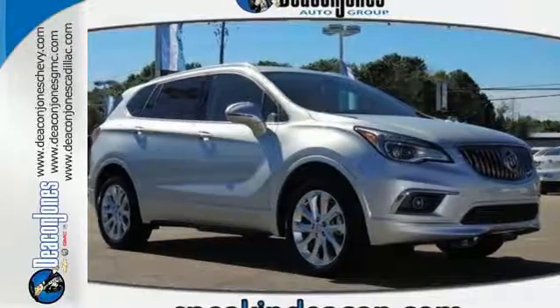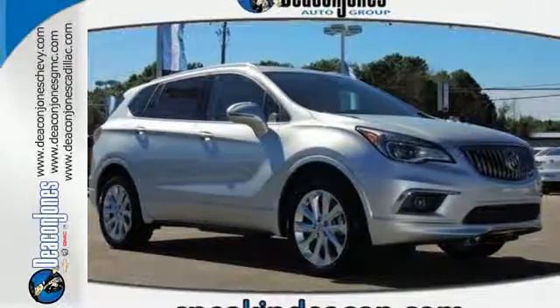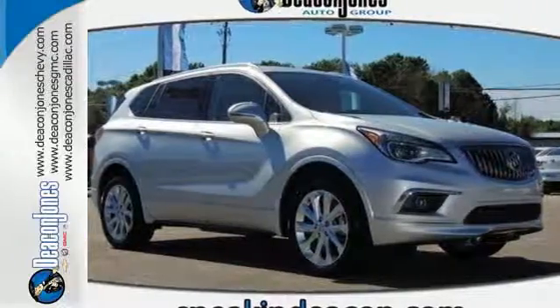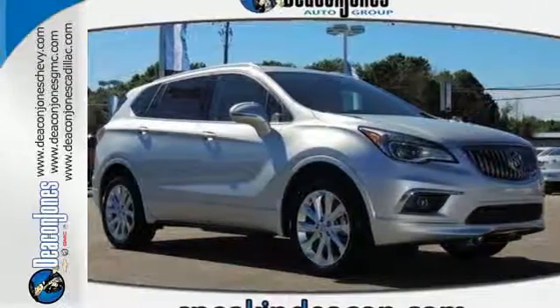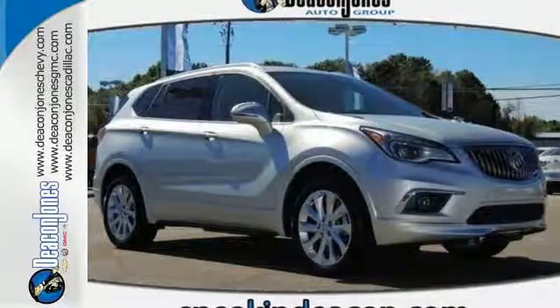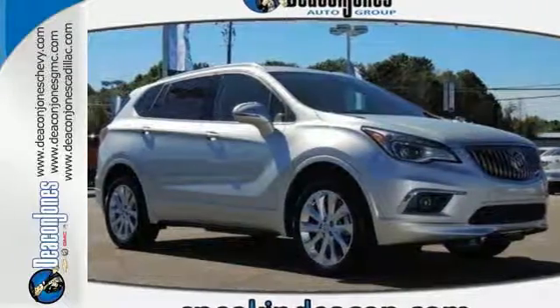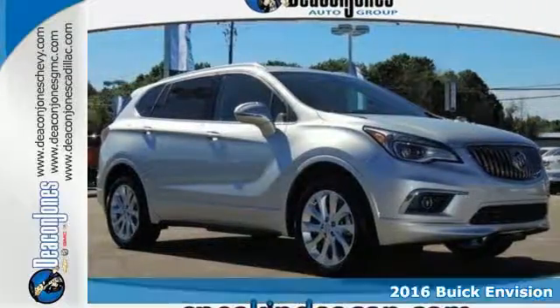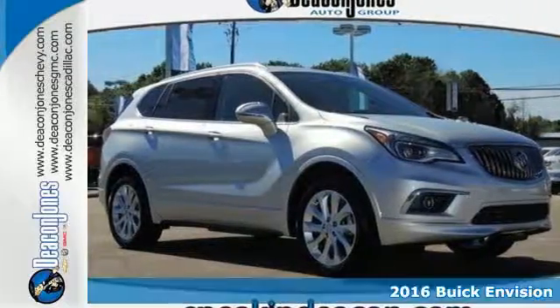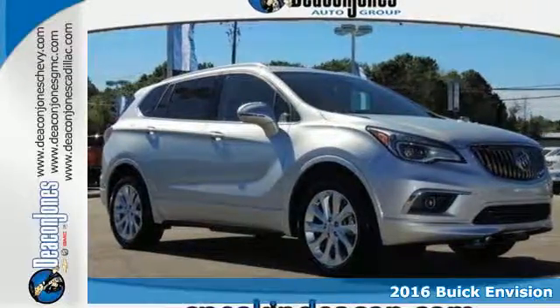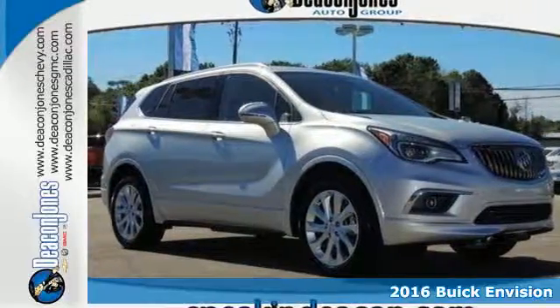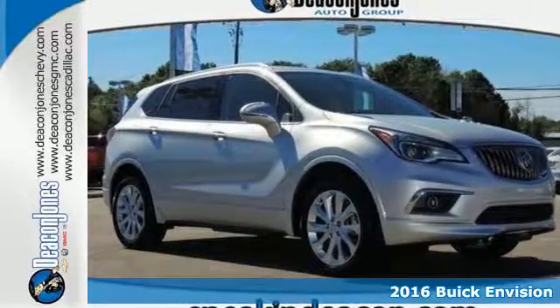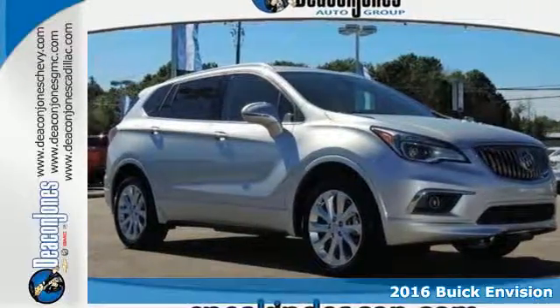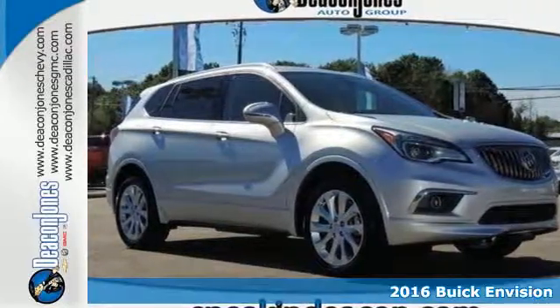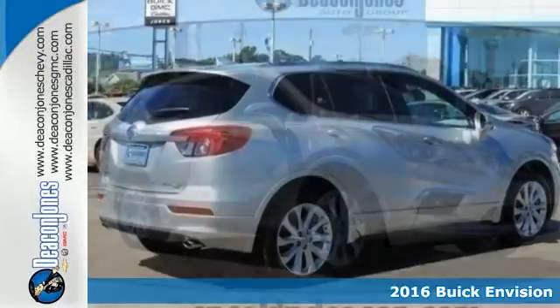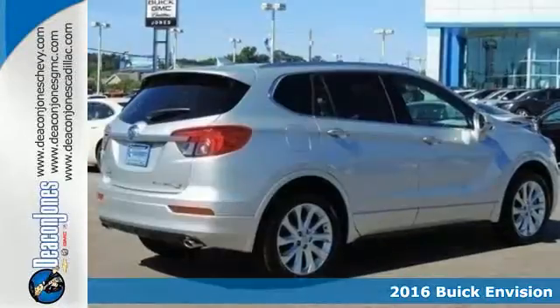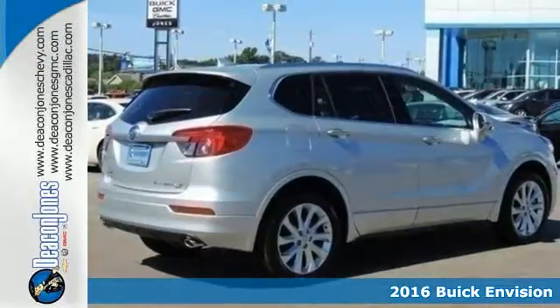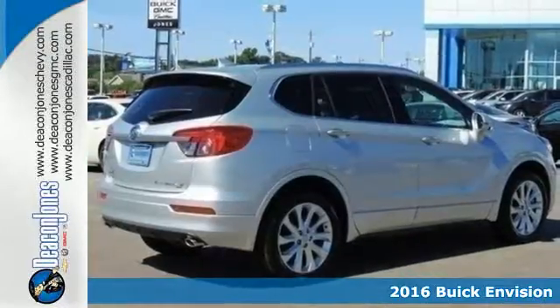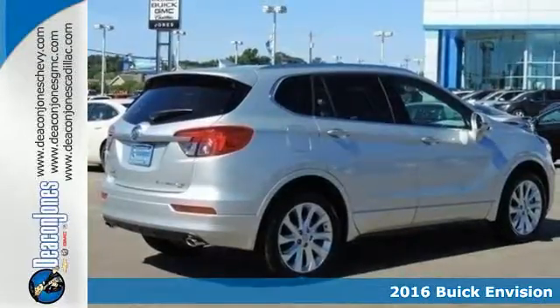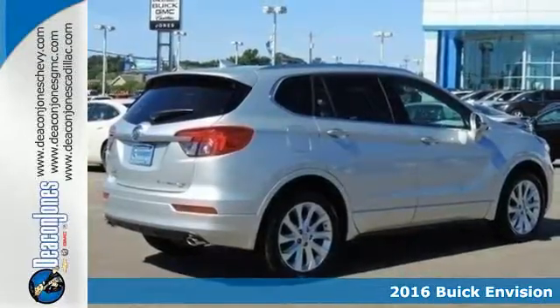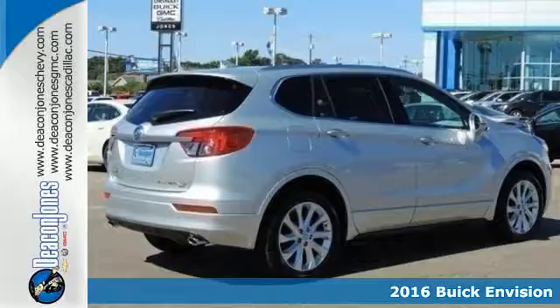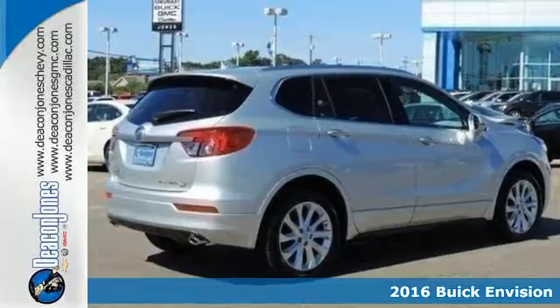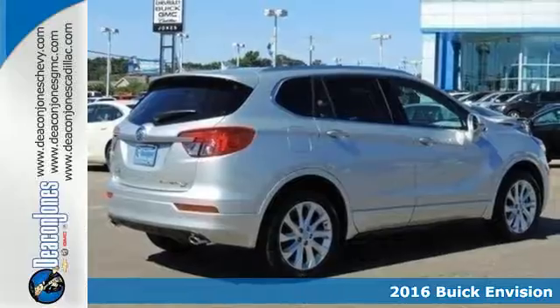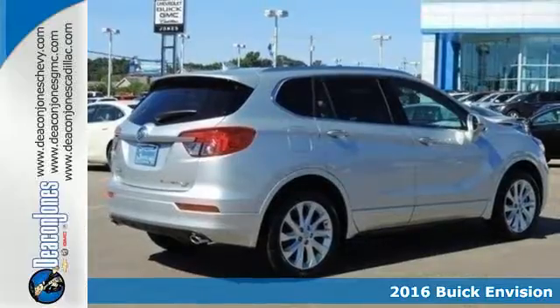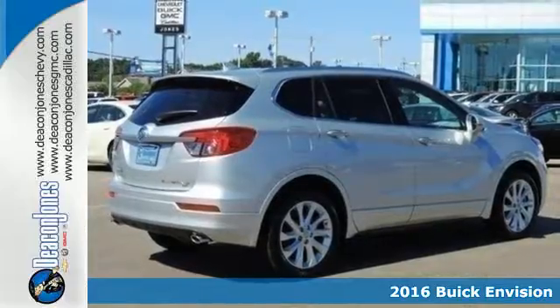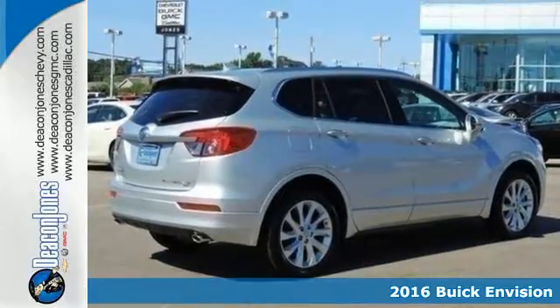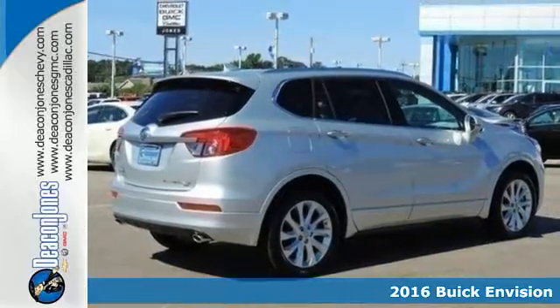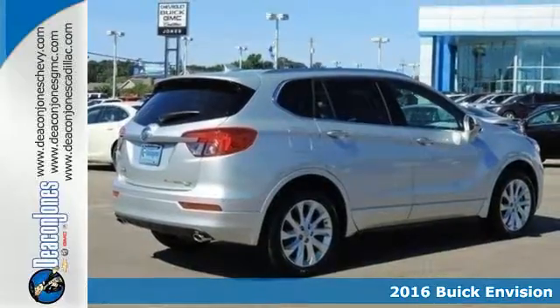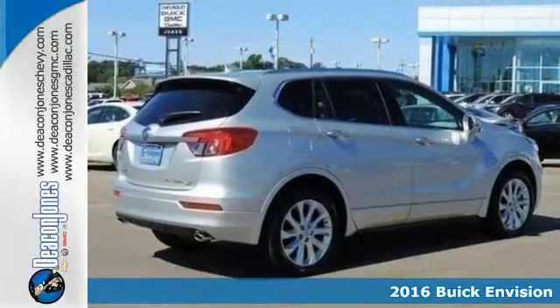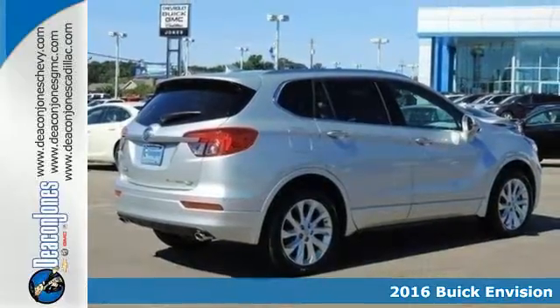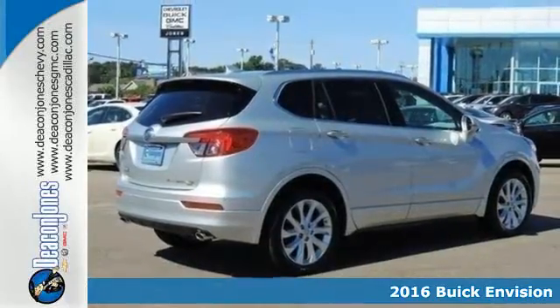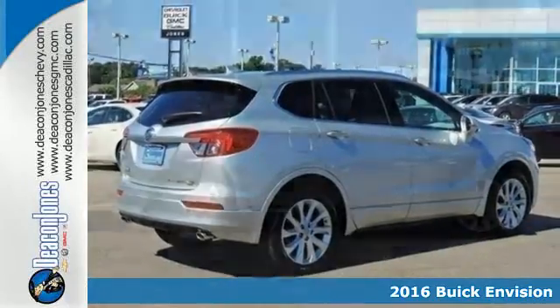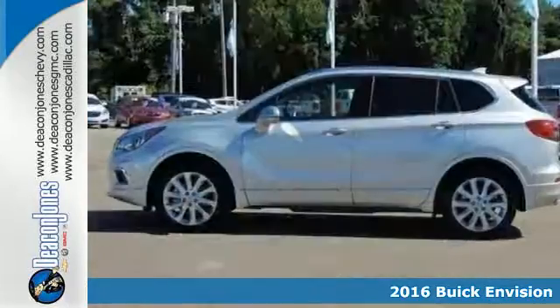It's a 2016 Buick Envision. The elevated refinement of this small SUV is a joy for everyone.